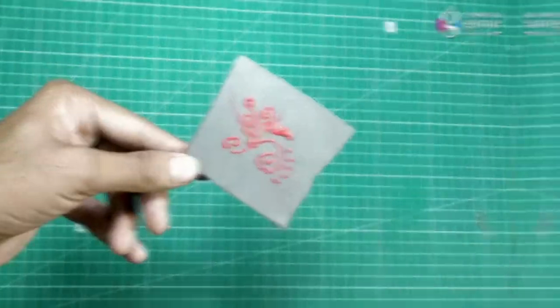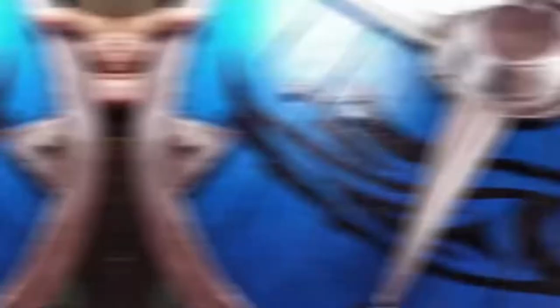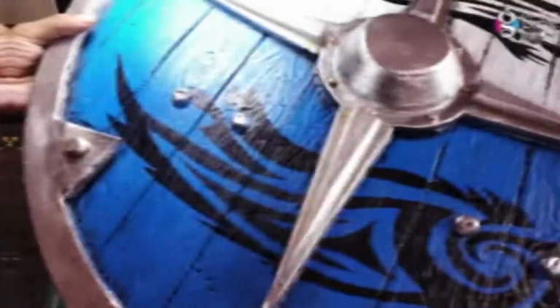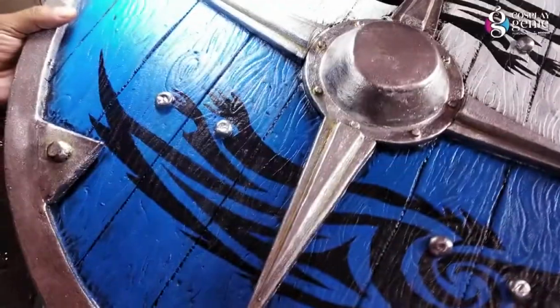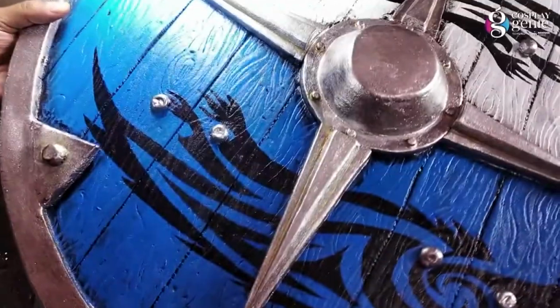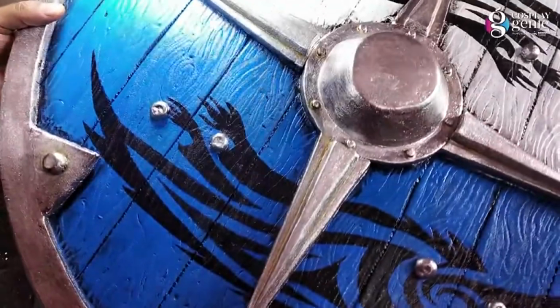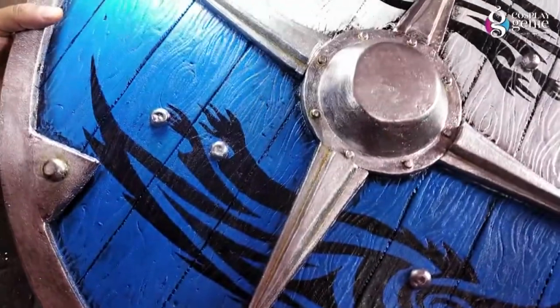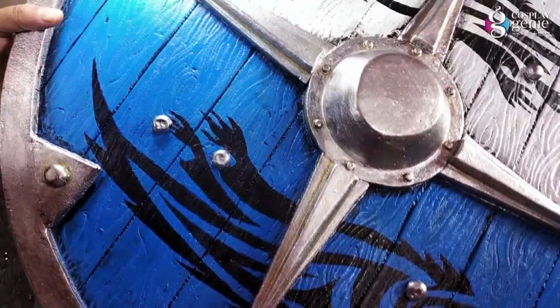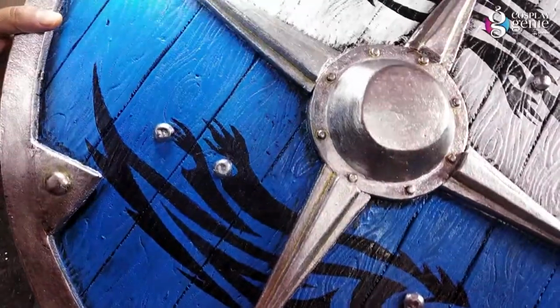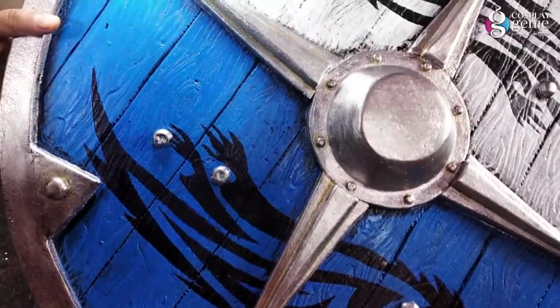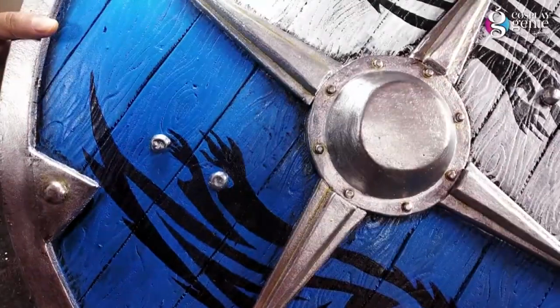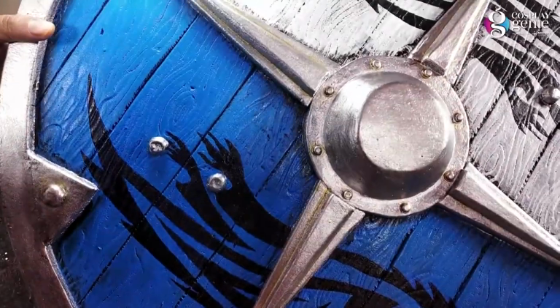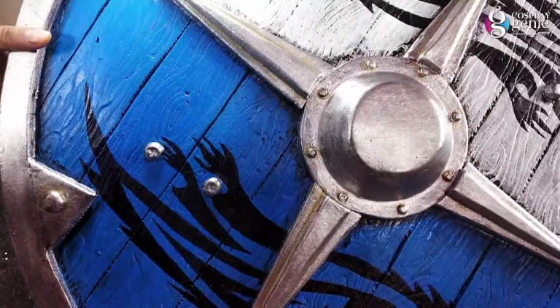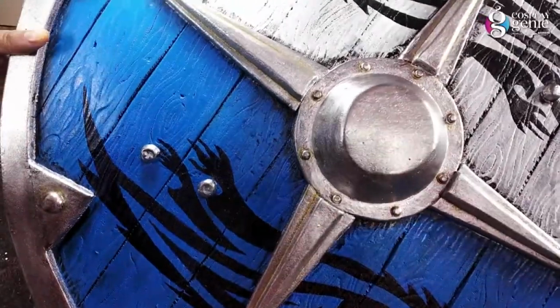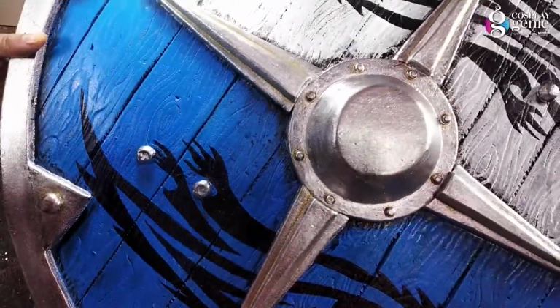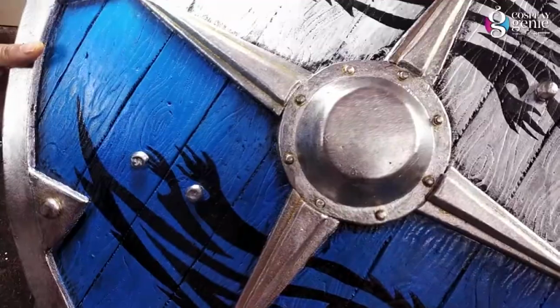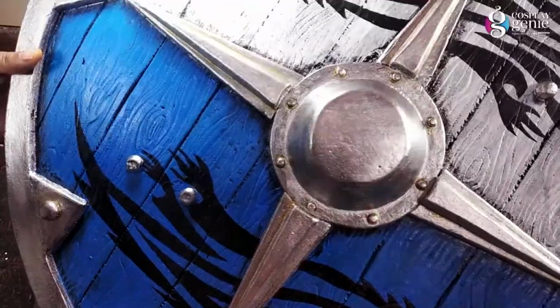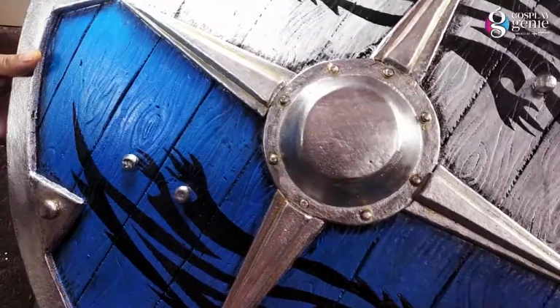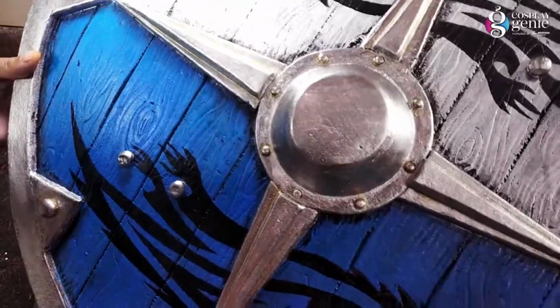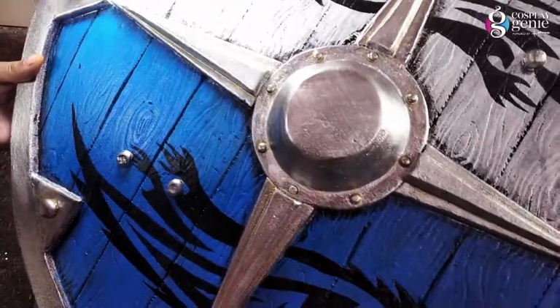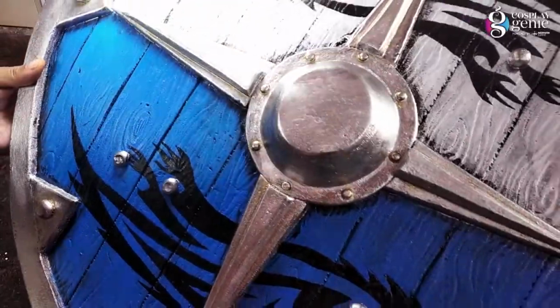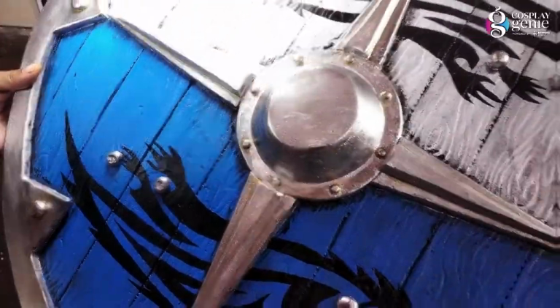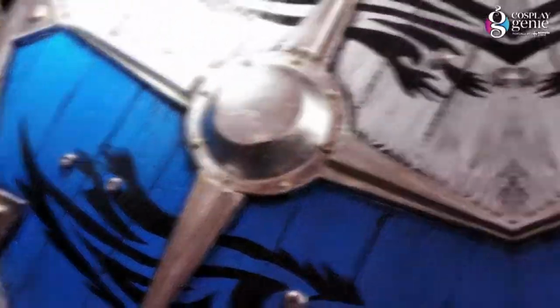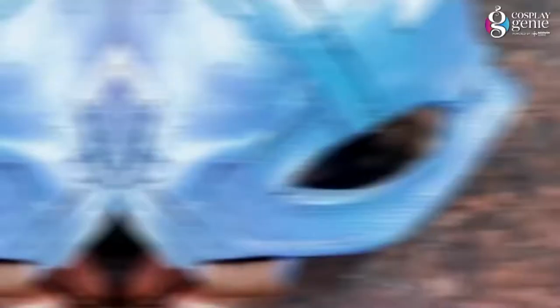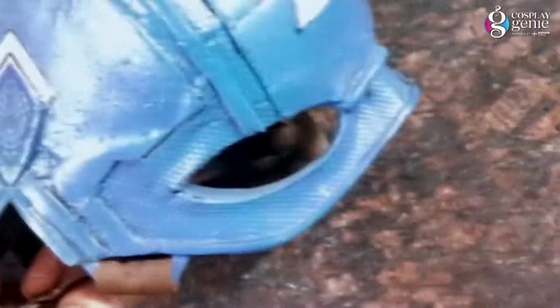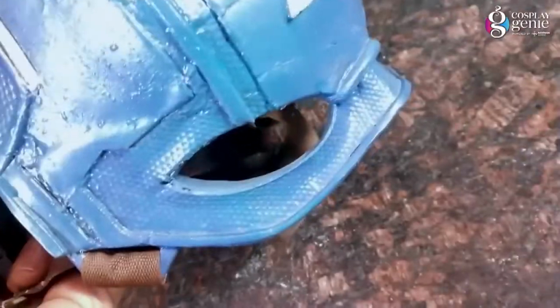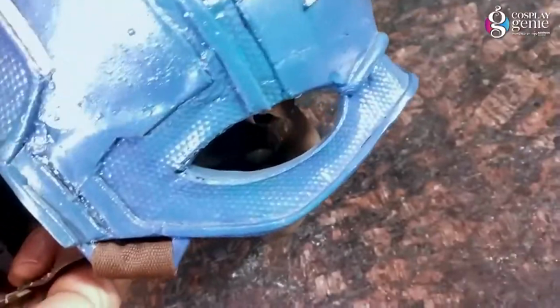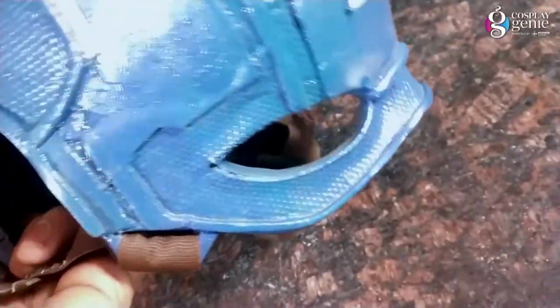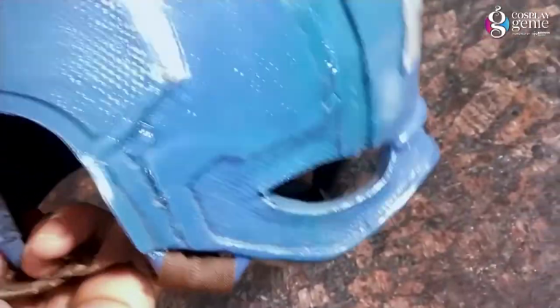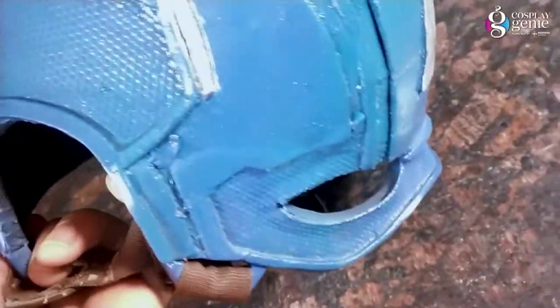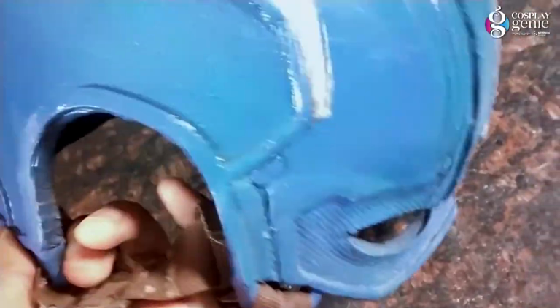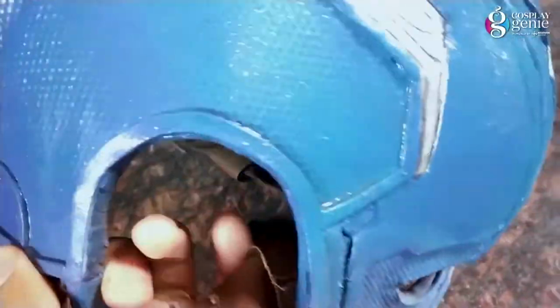Here is a sub-example of my build where I used these texture techniques.